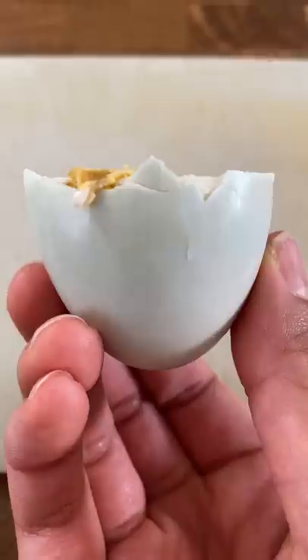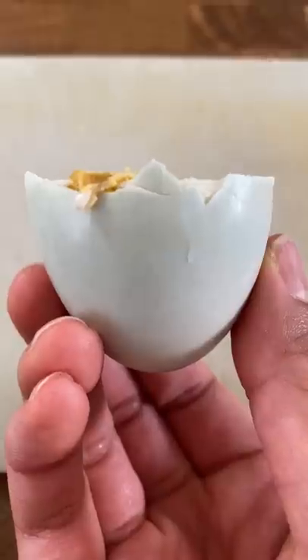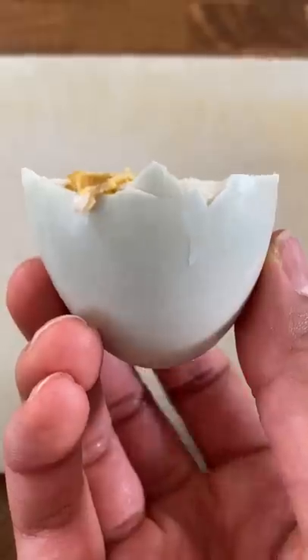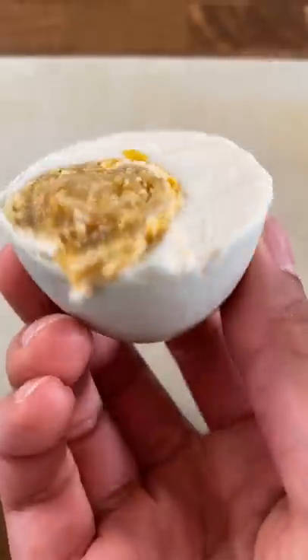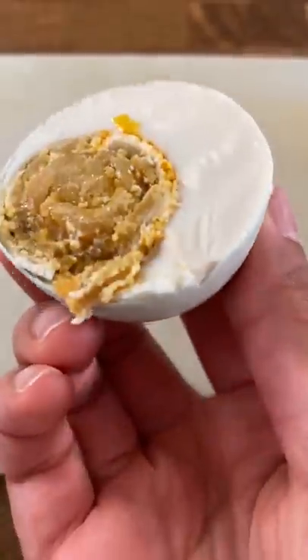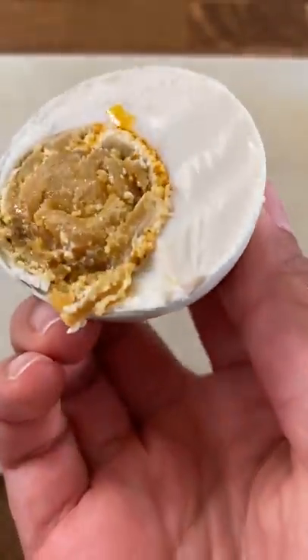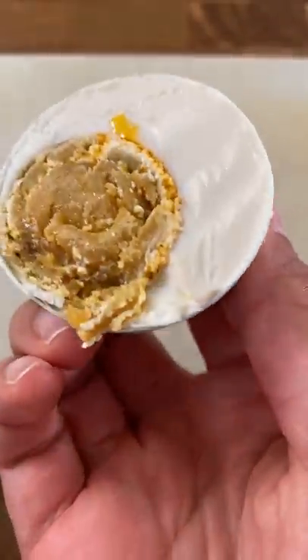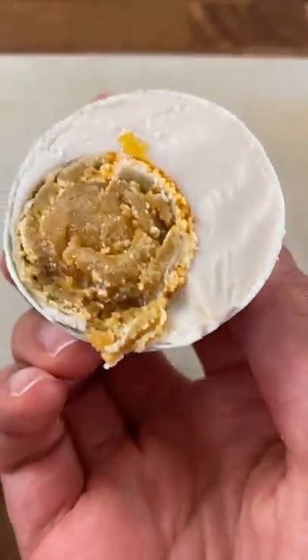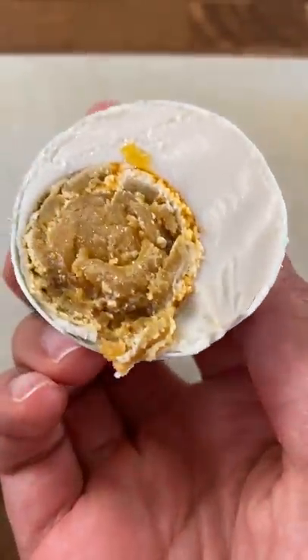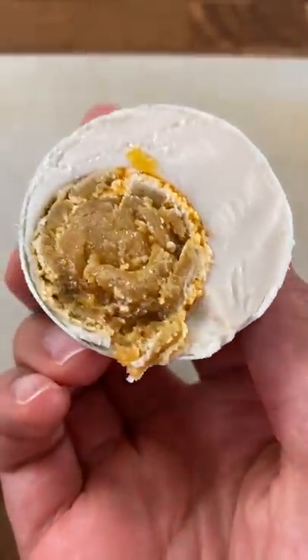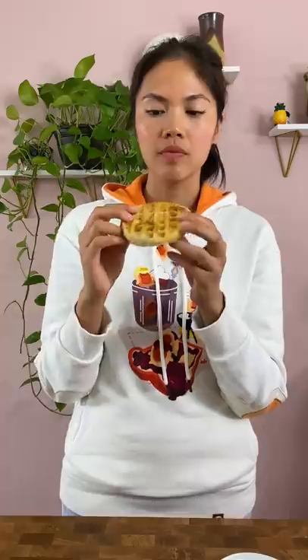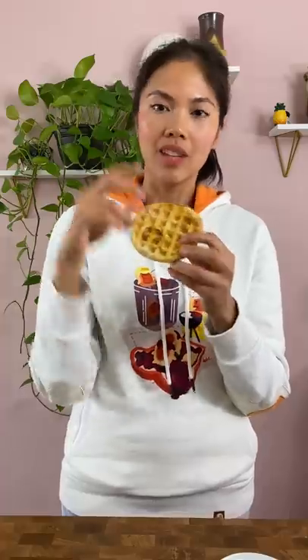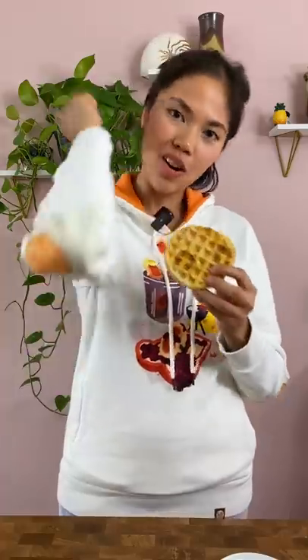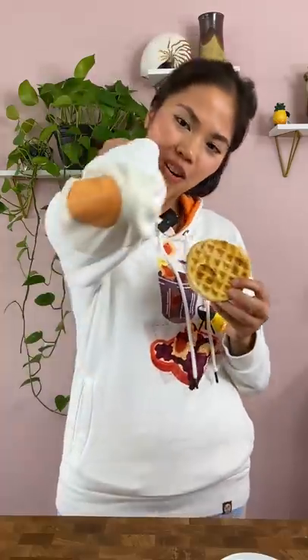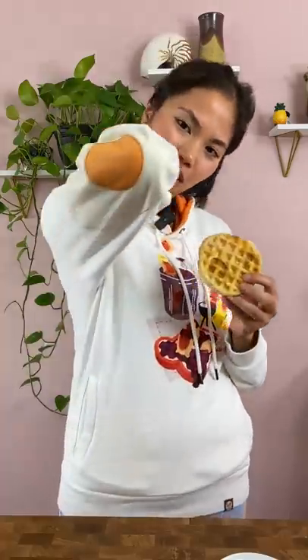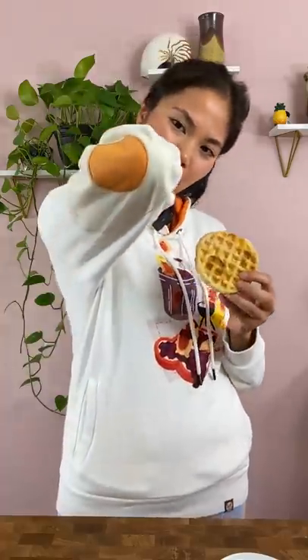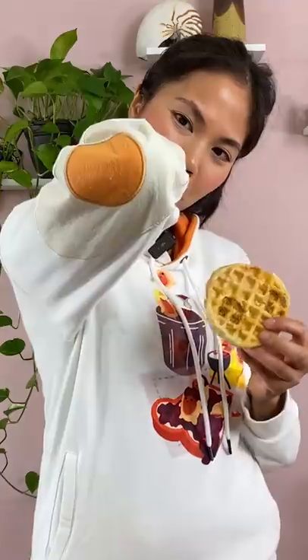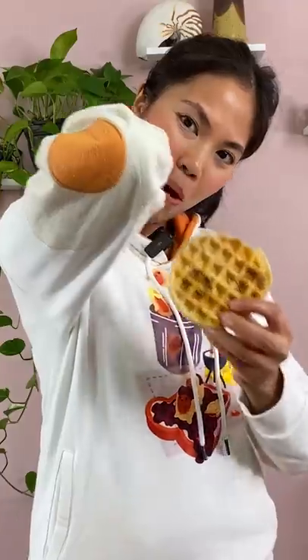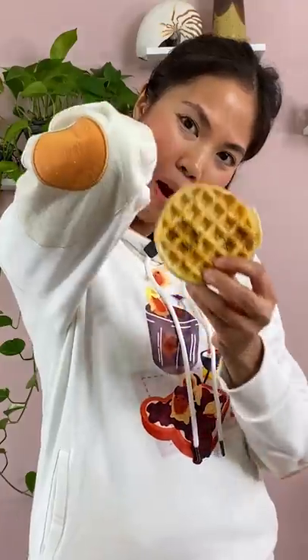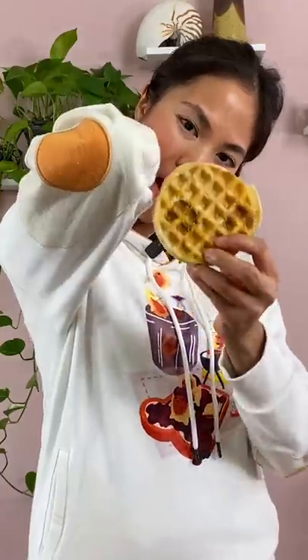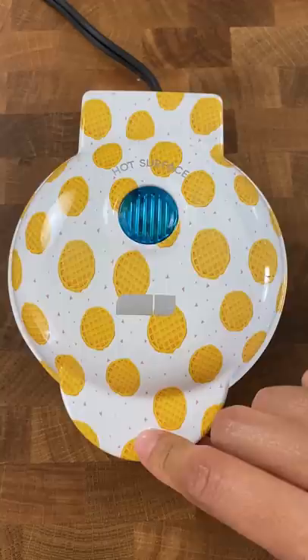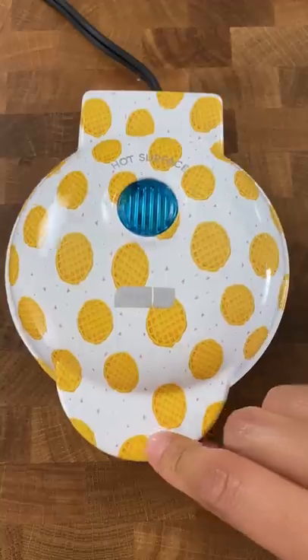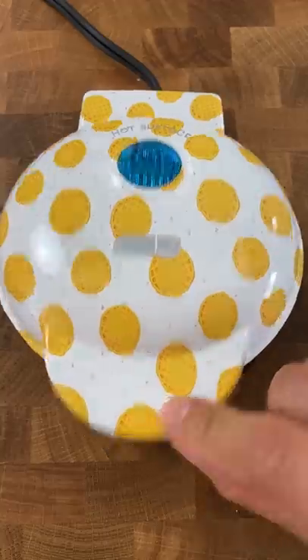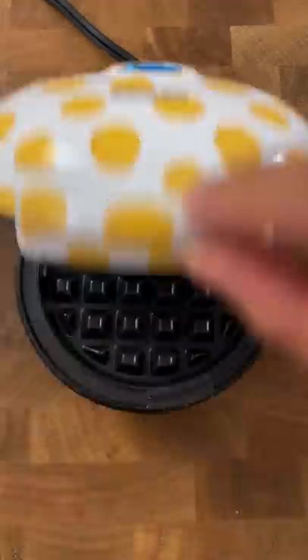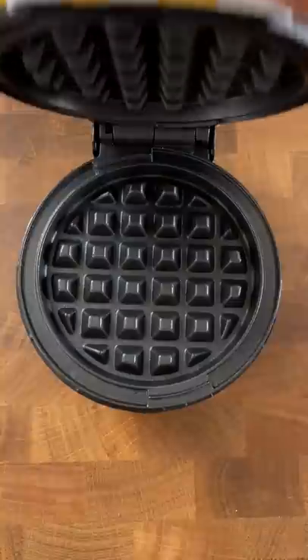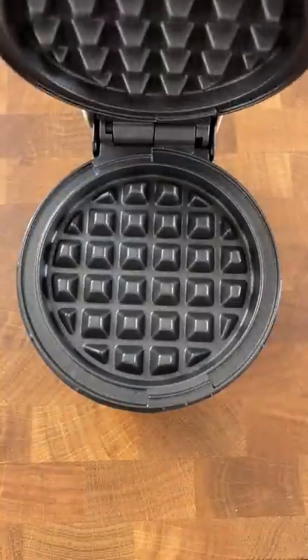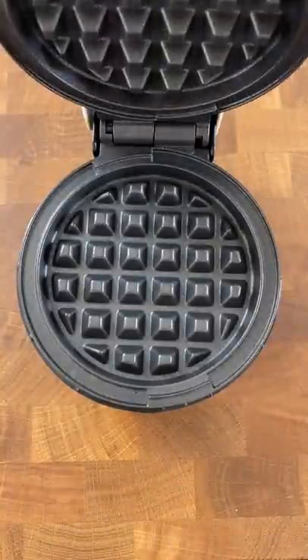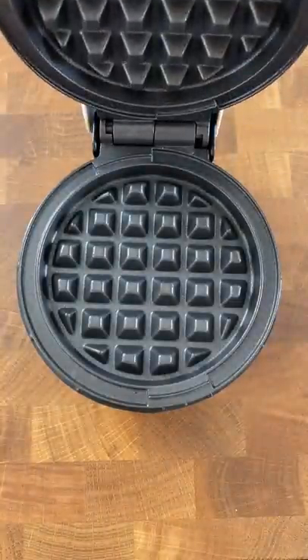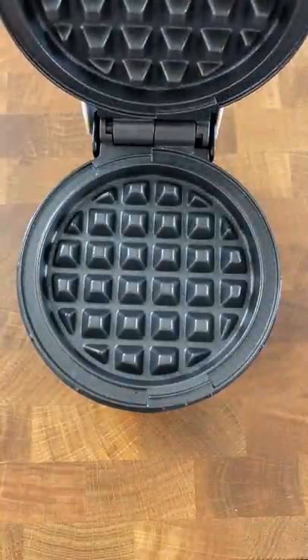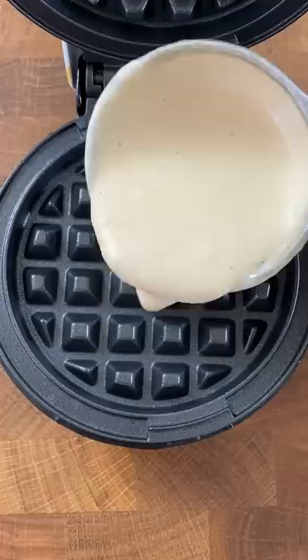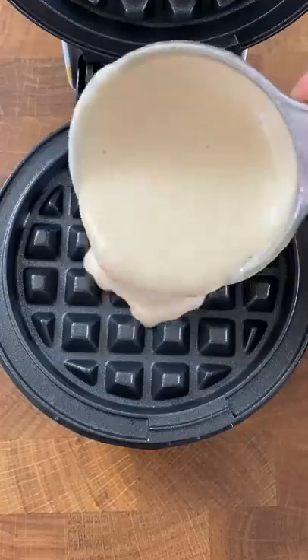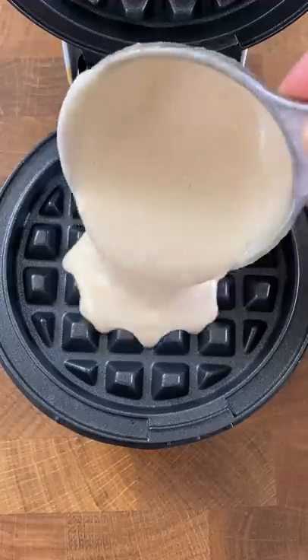This is a salted egg. It's very salty on its own. Let's put it in a waffle. What do you think? Will this taste good?